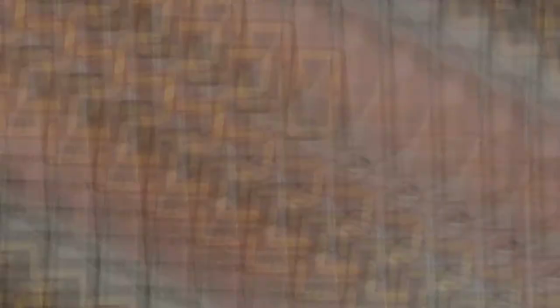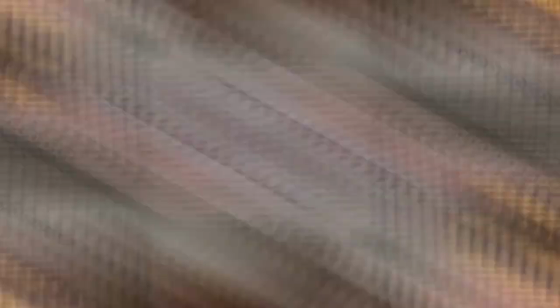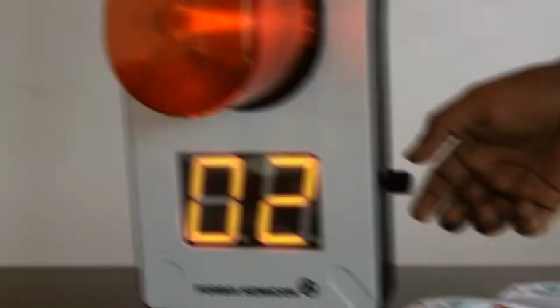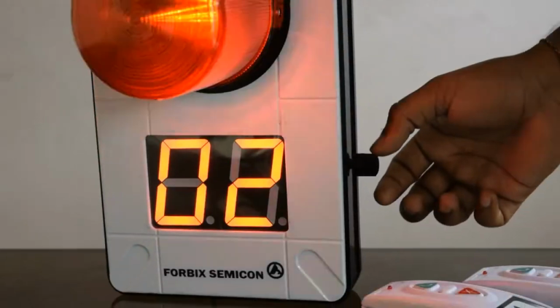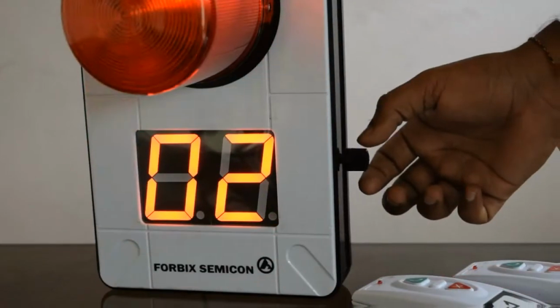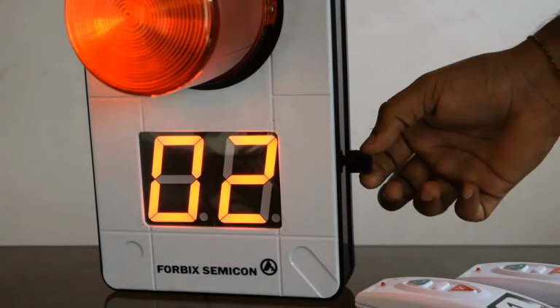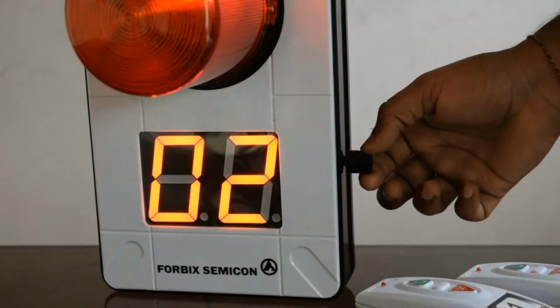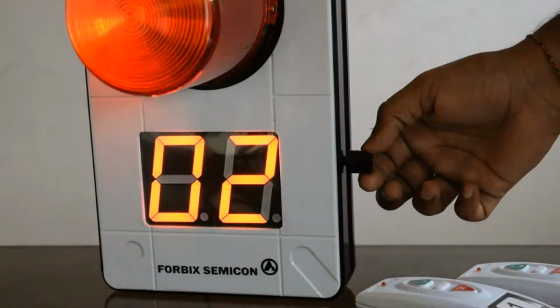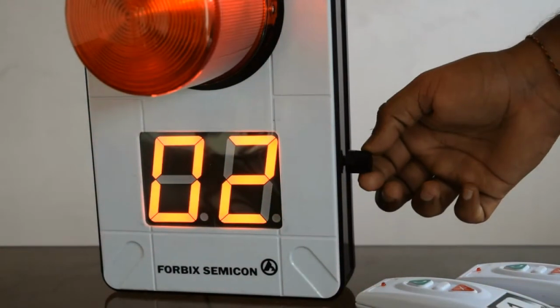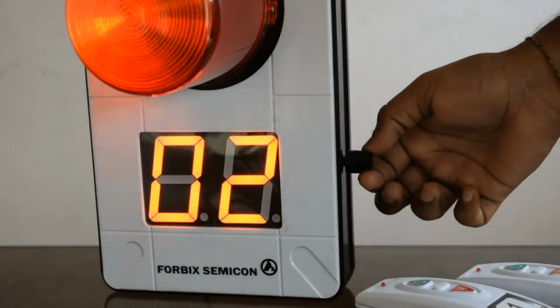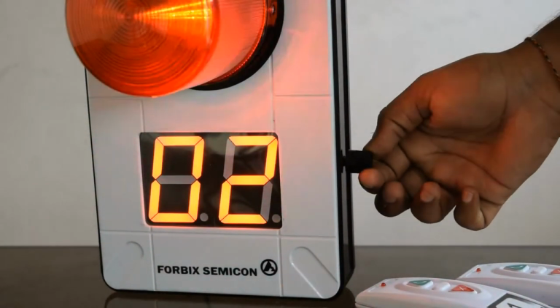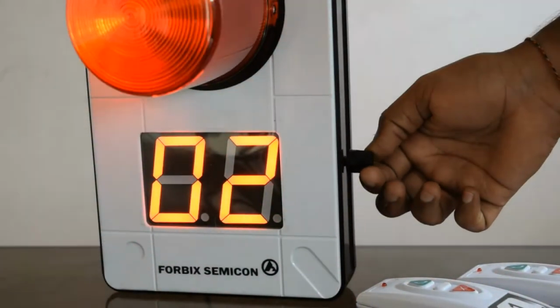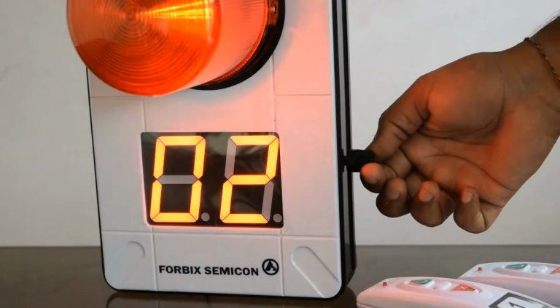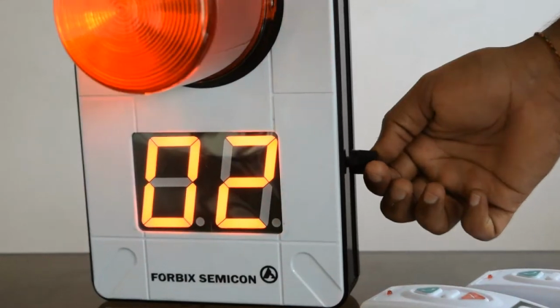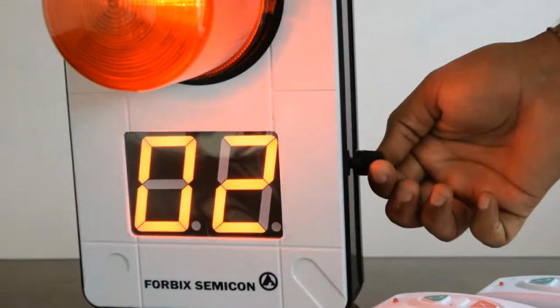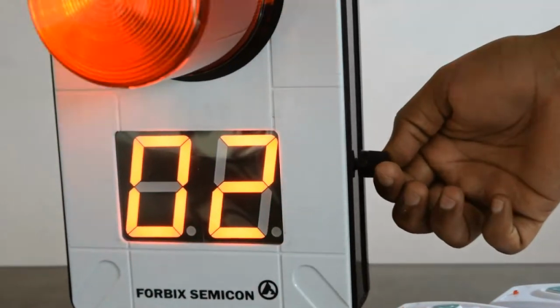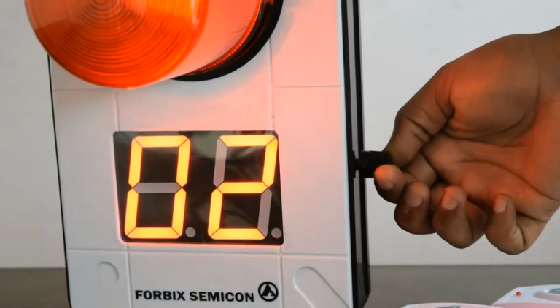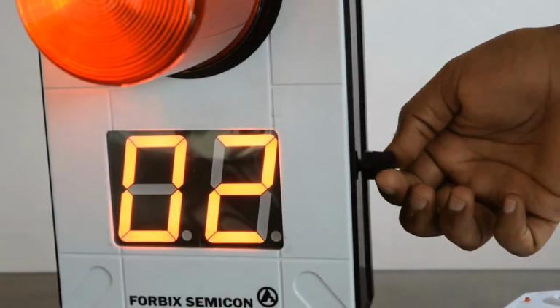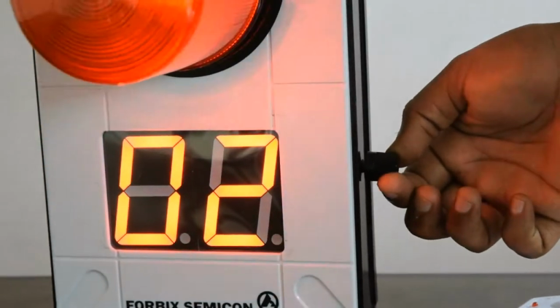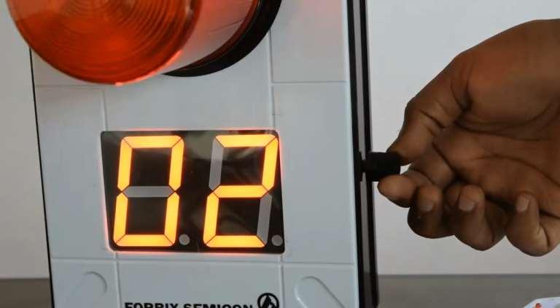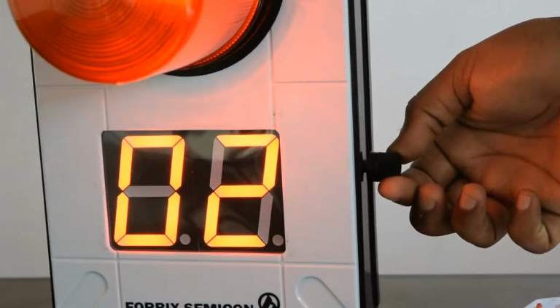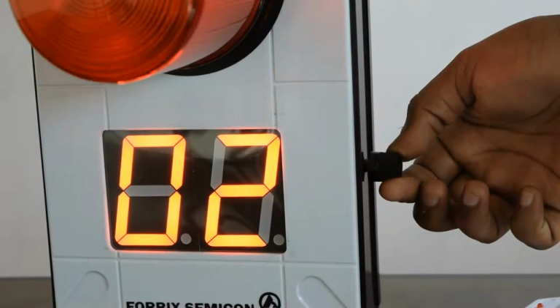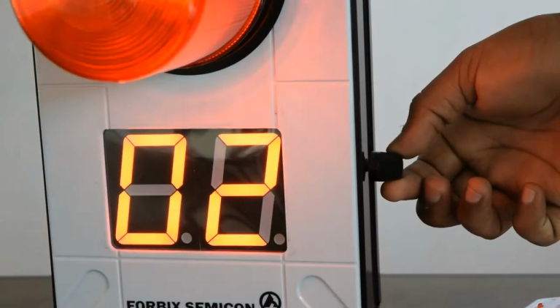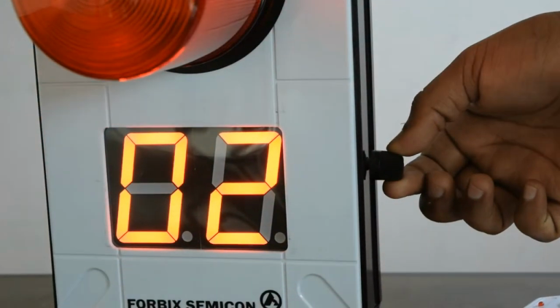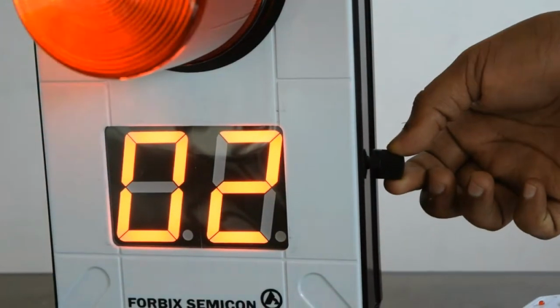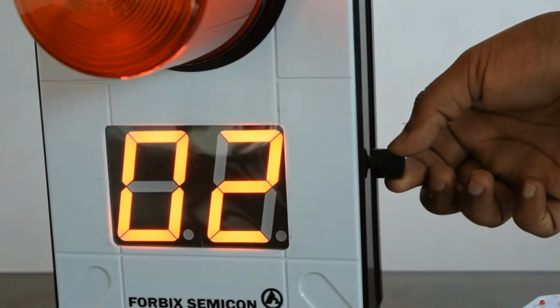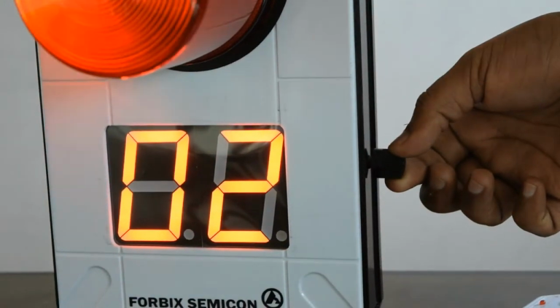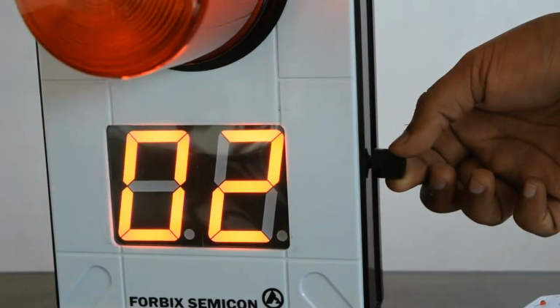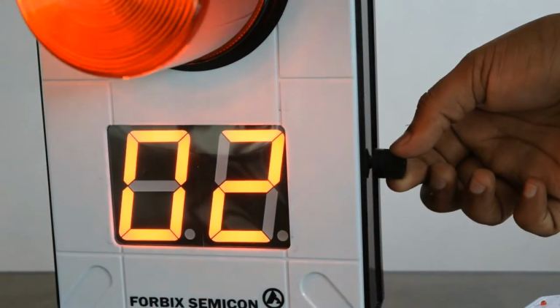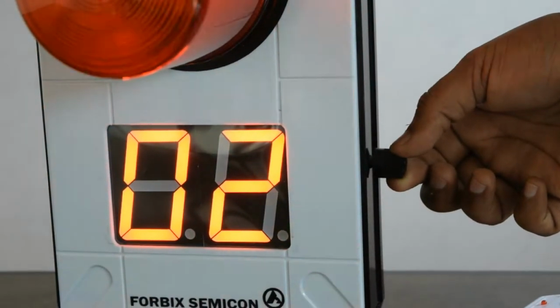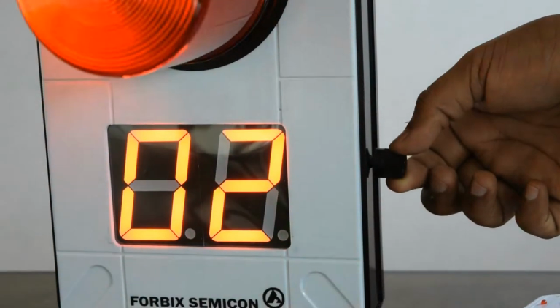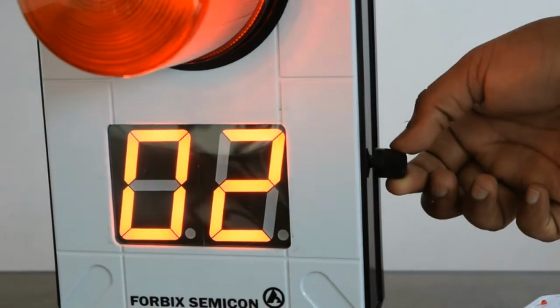It is possible to increase or decrease the loudness with the help of the volume controller knob.